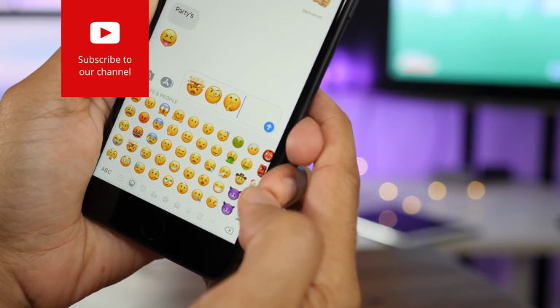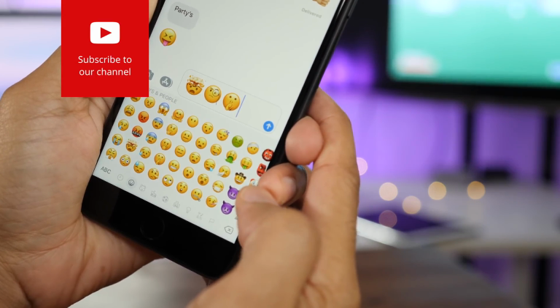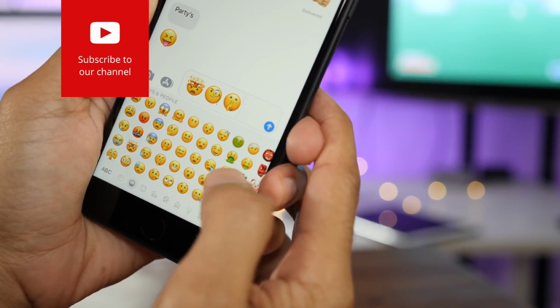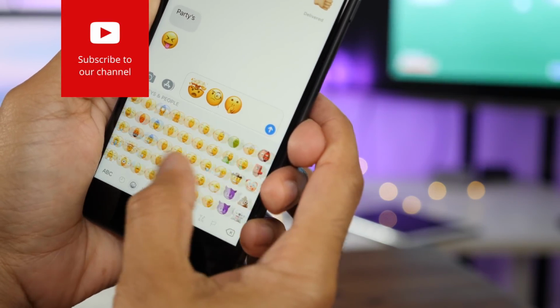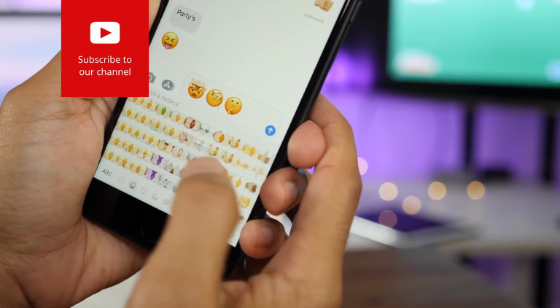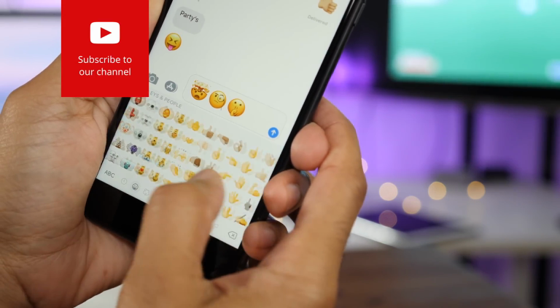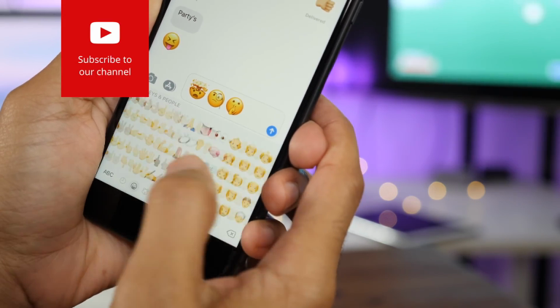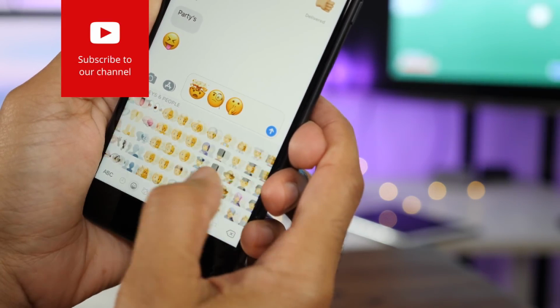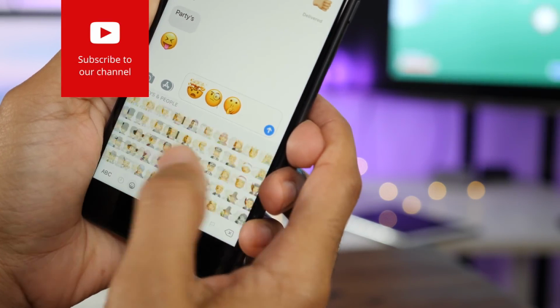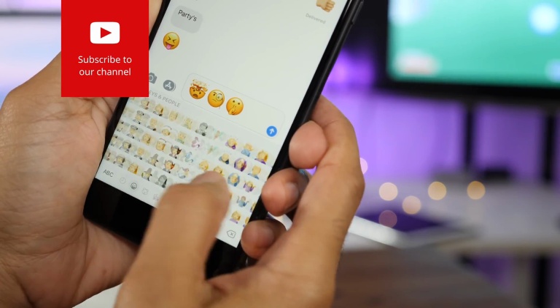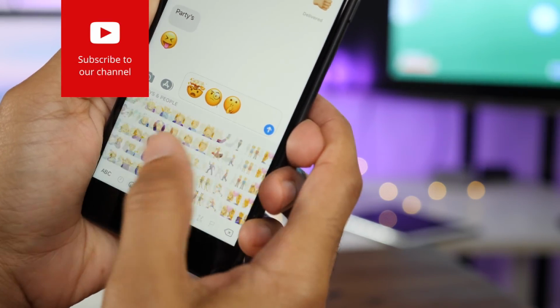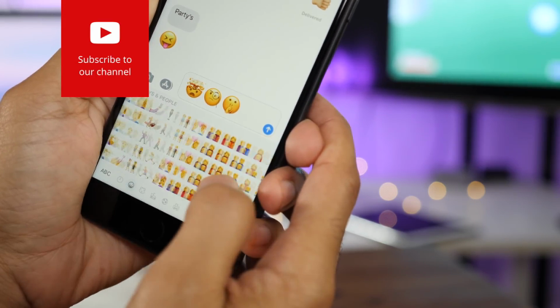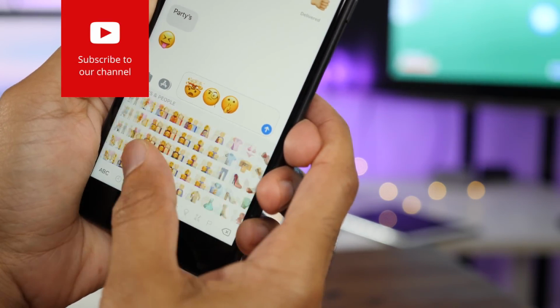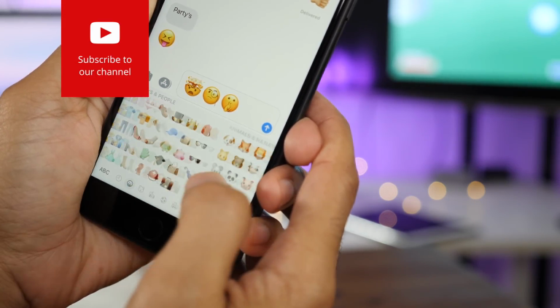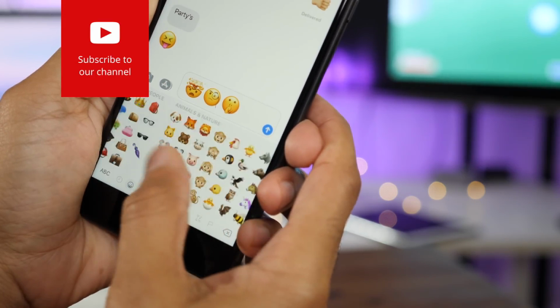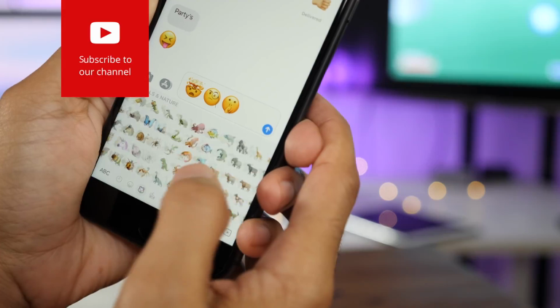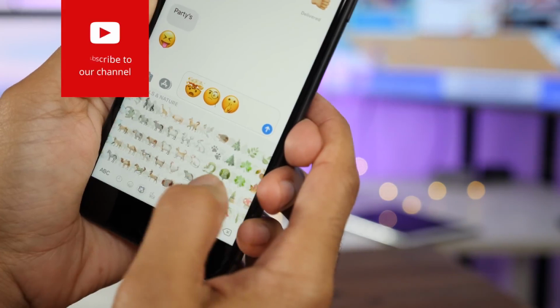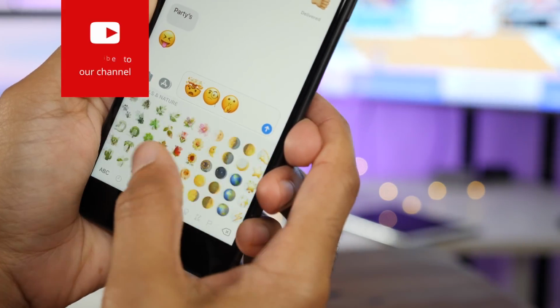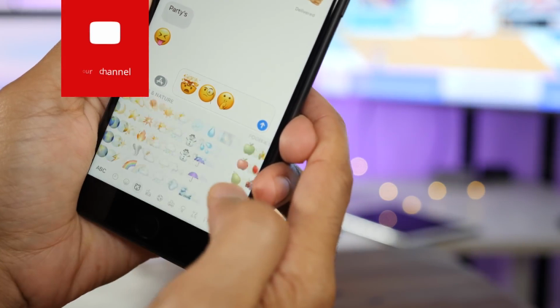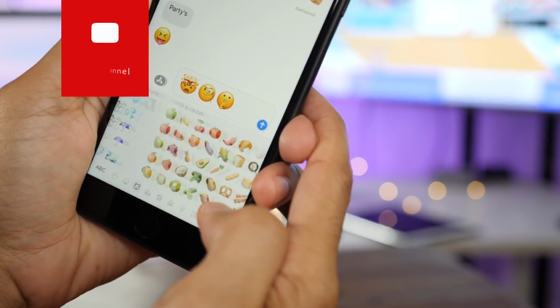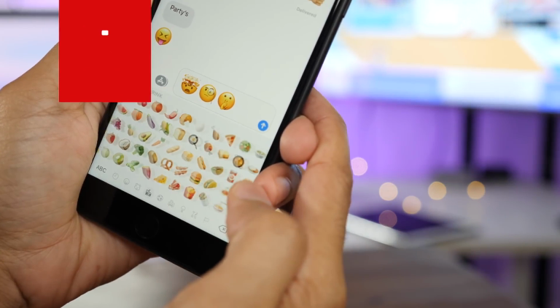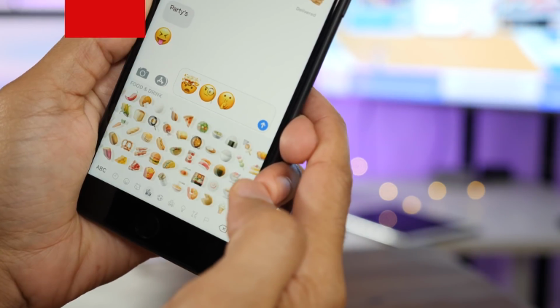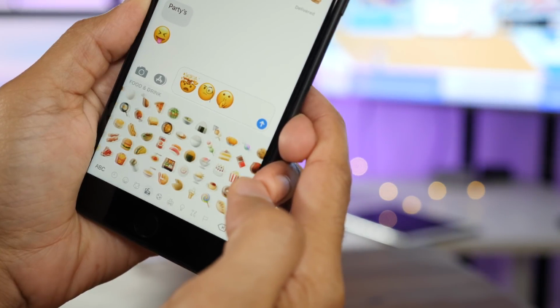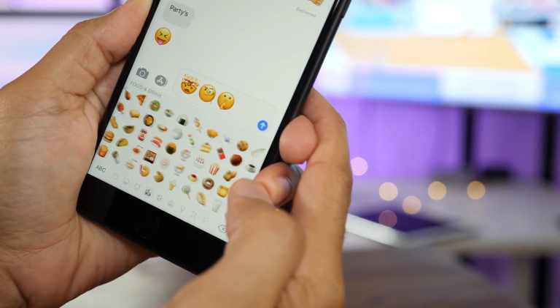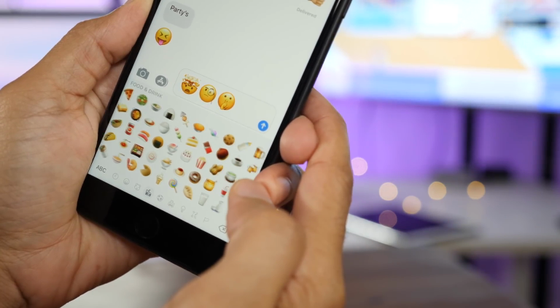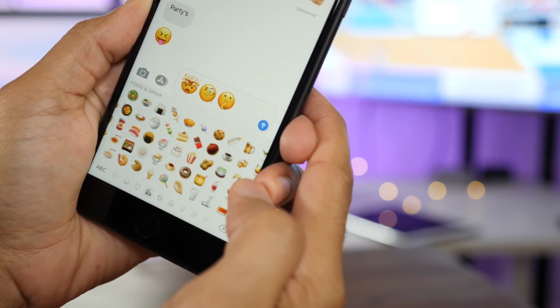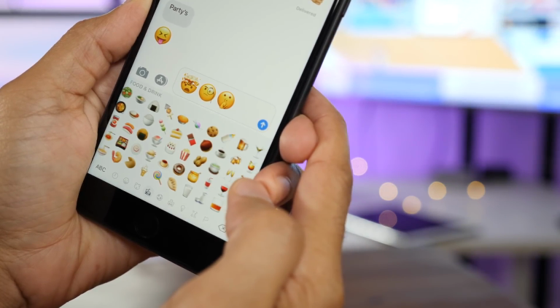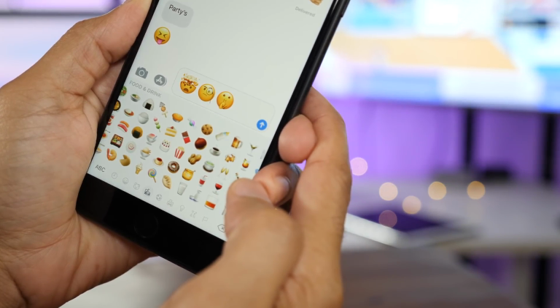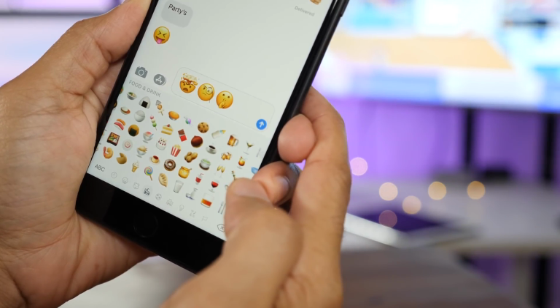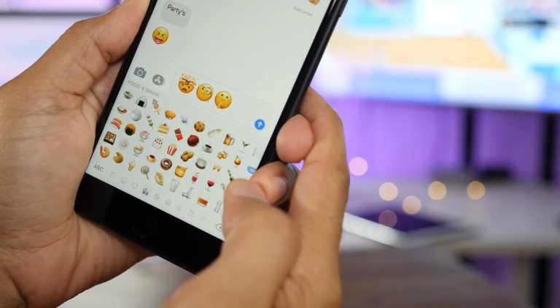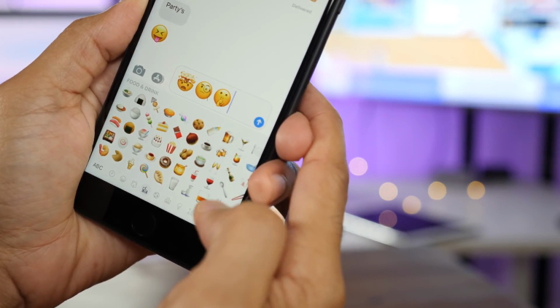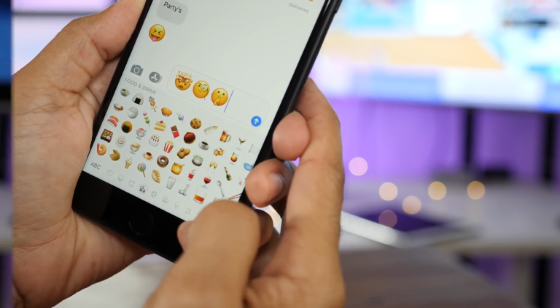So when you get your hands on the beta, make sure you scroll through here, find all the new emoji, and let me know which one is your favorite.